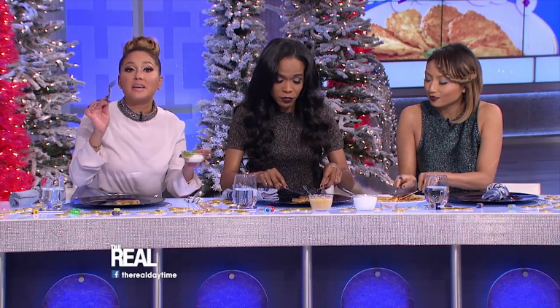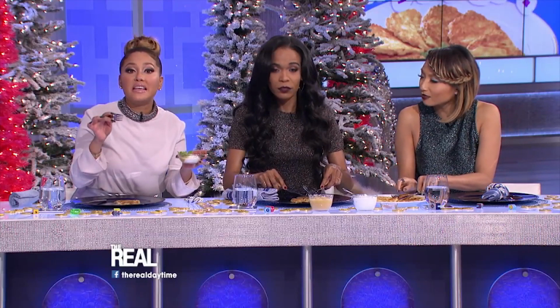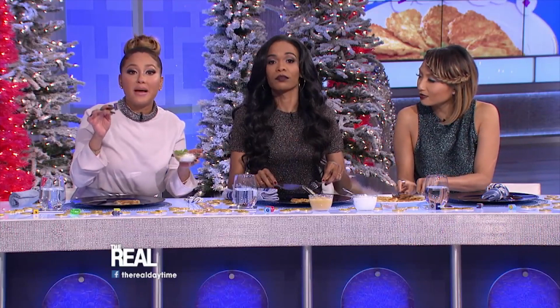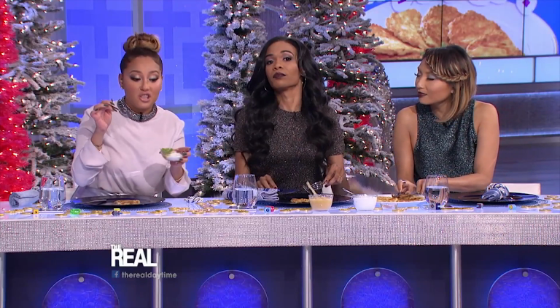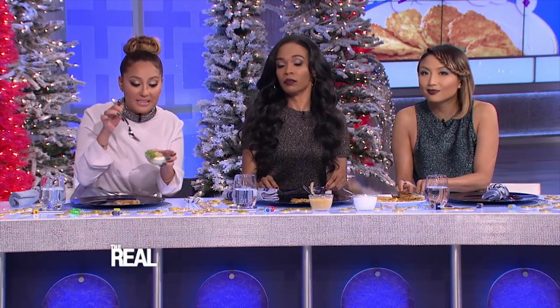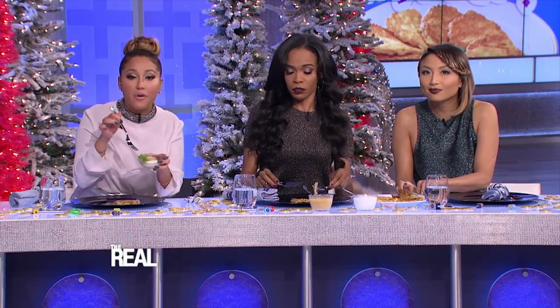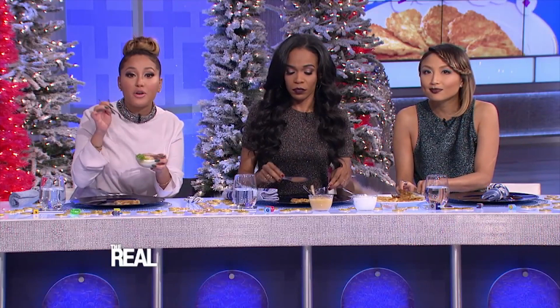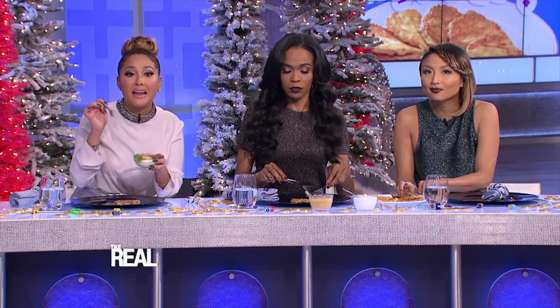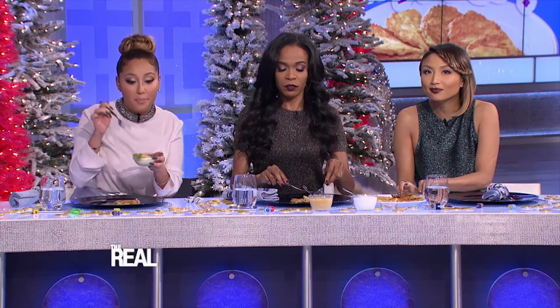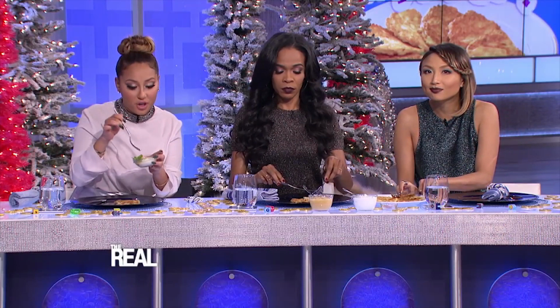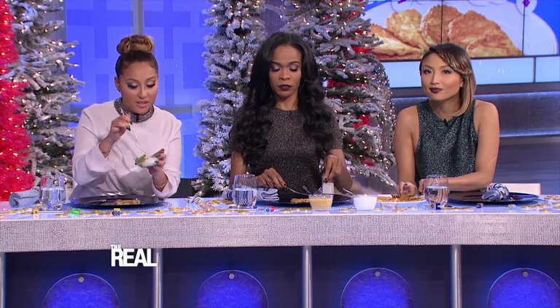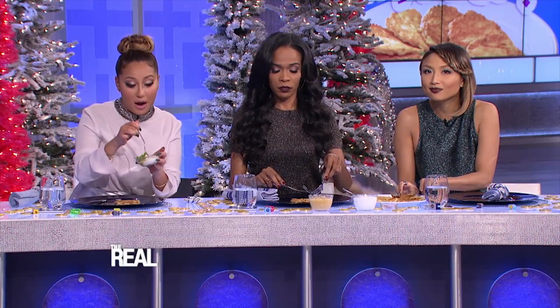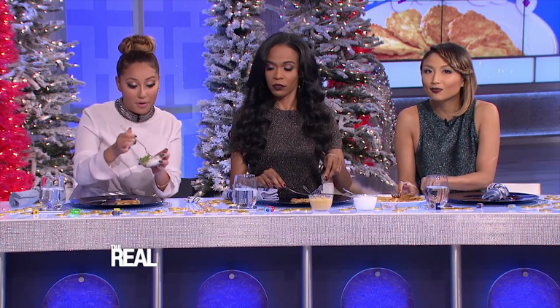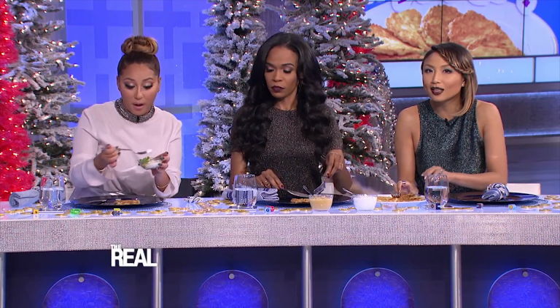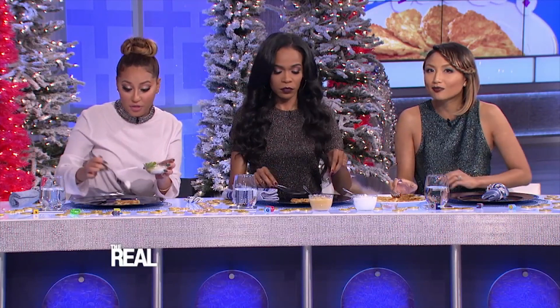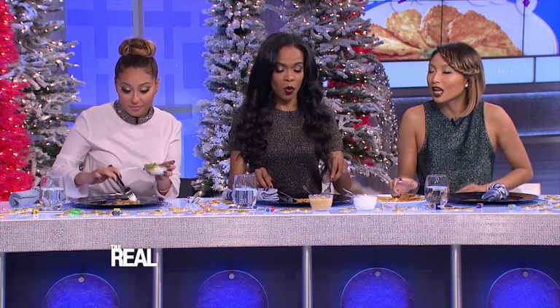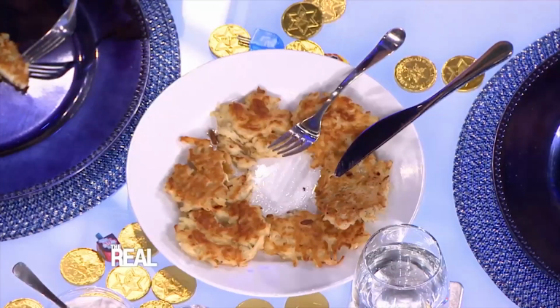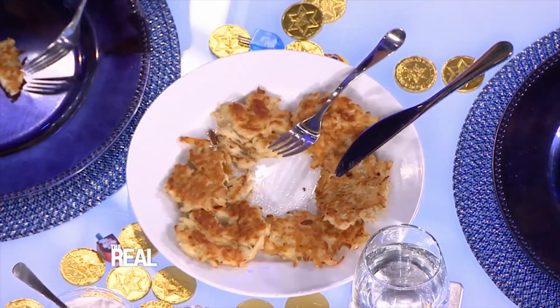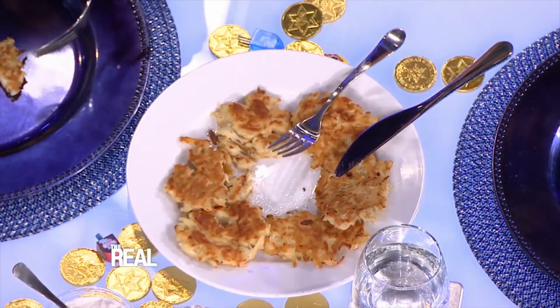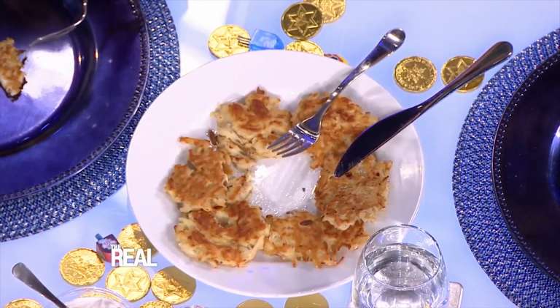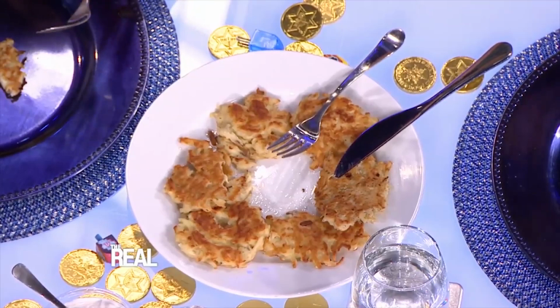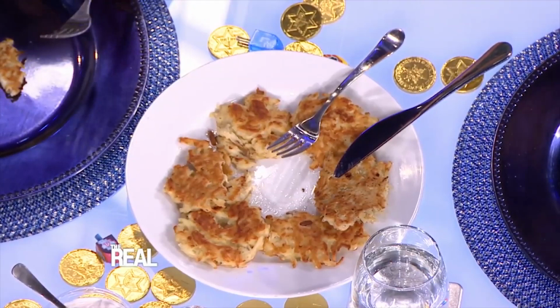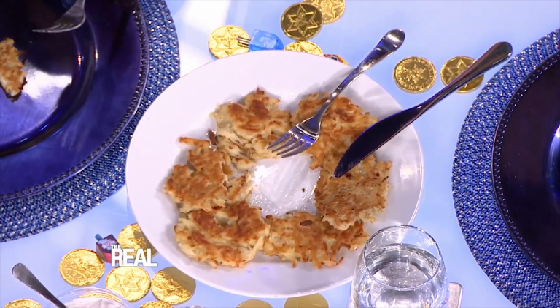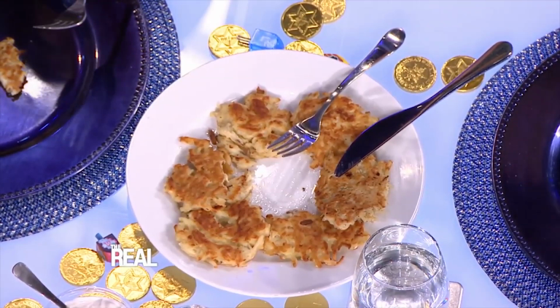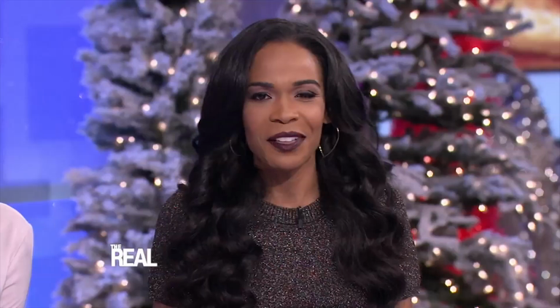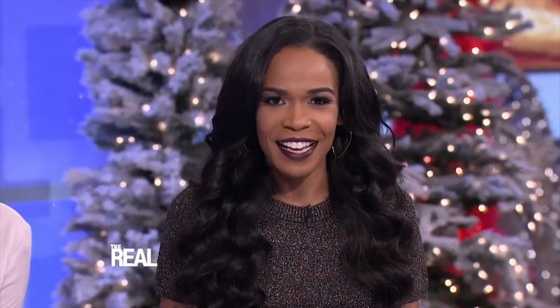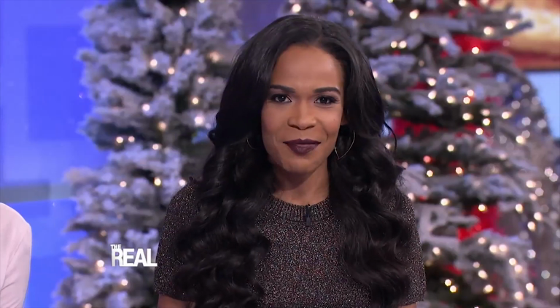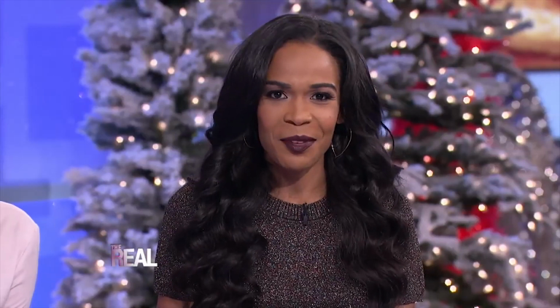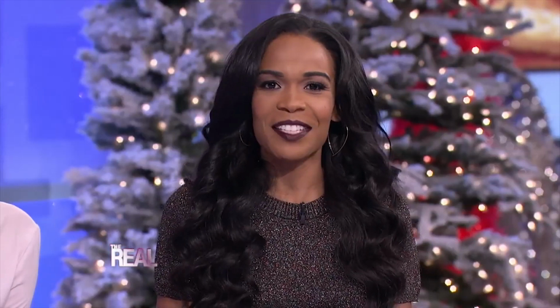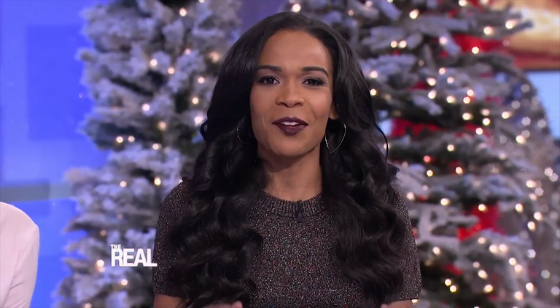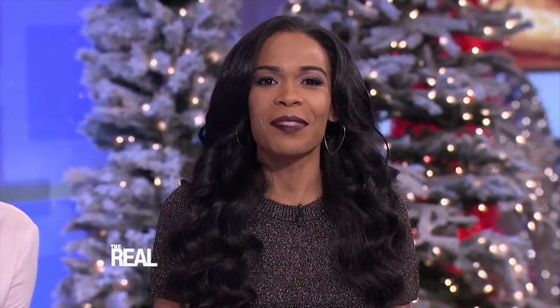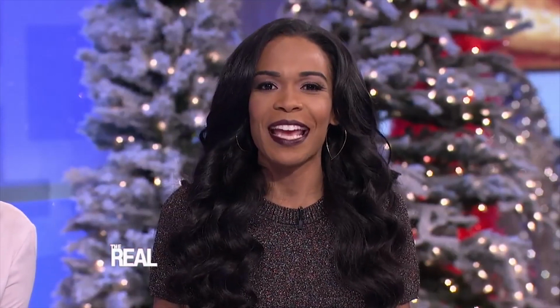You can eat them with sour cream and applesauce as well. Now that we've shared the traditional latkes with you, let's turn up the heat.